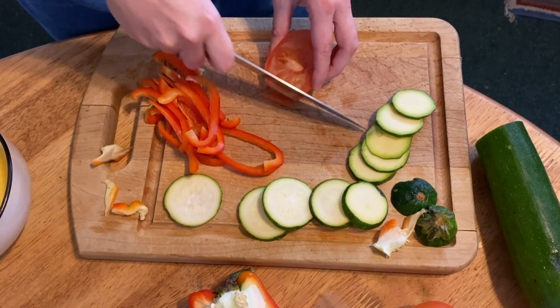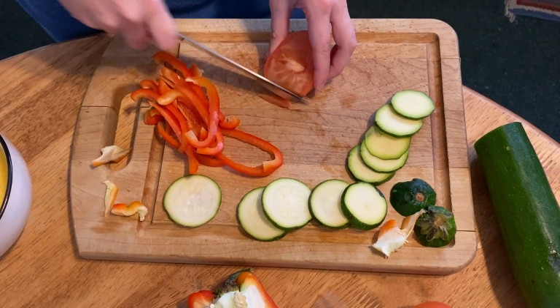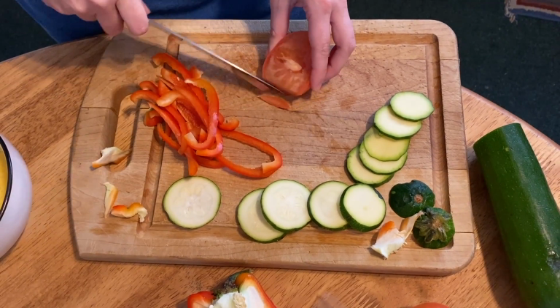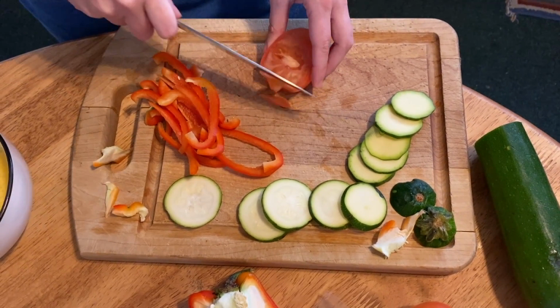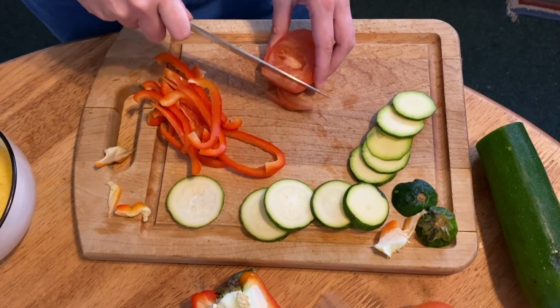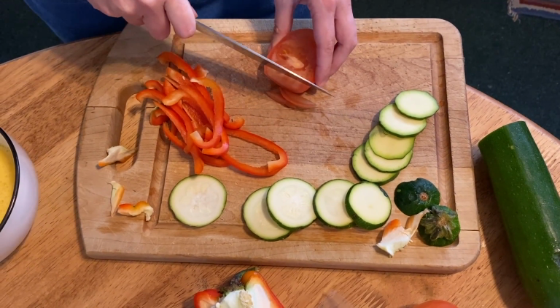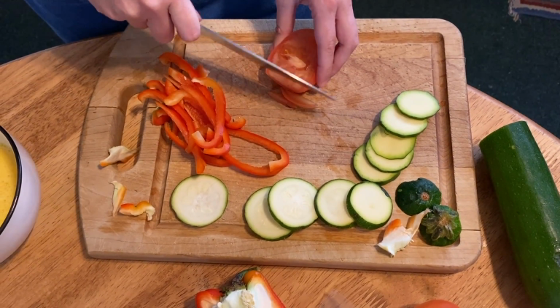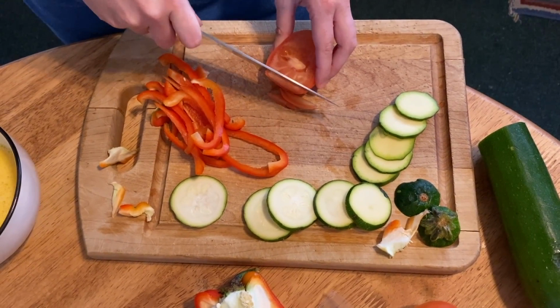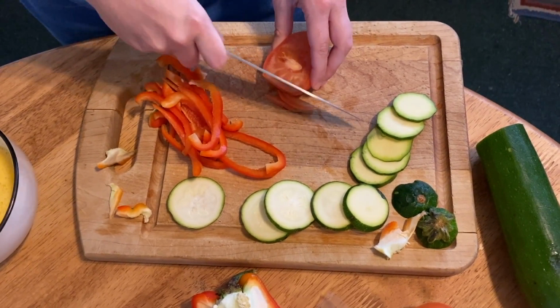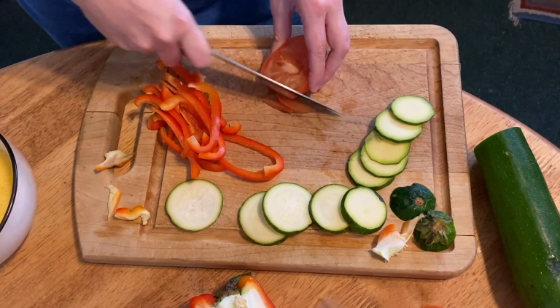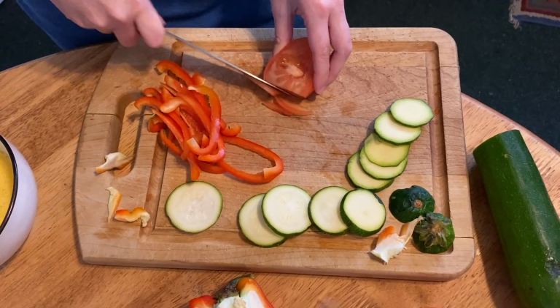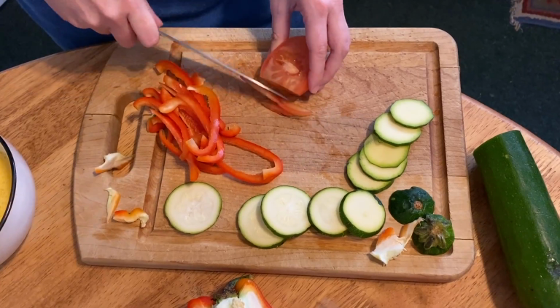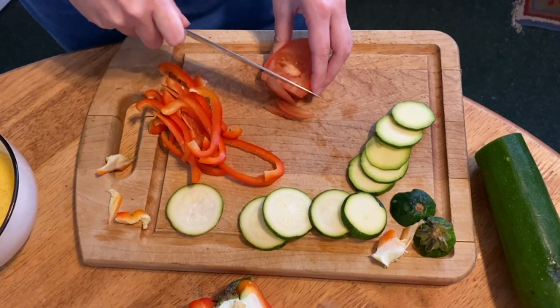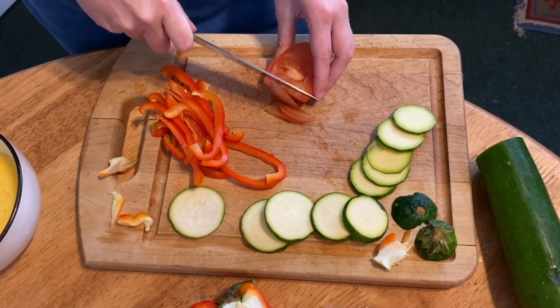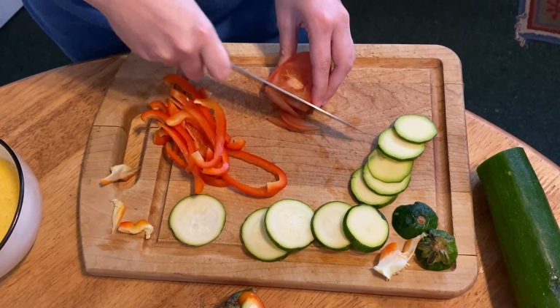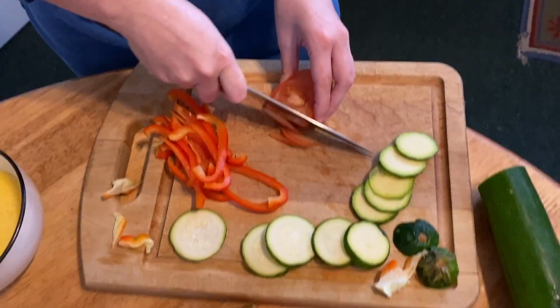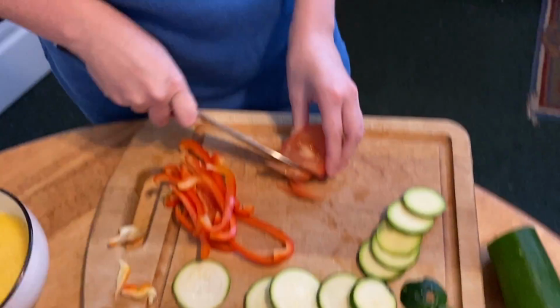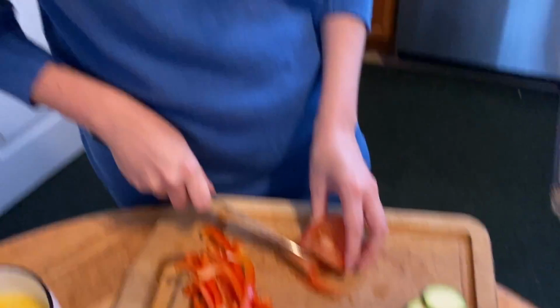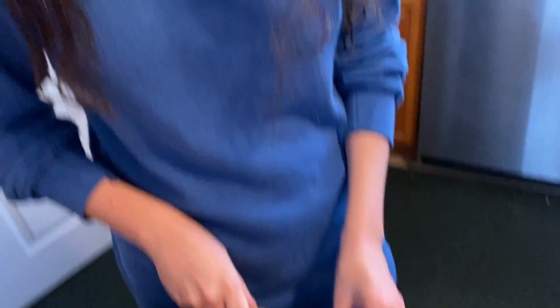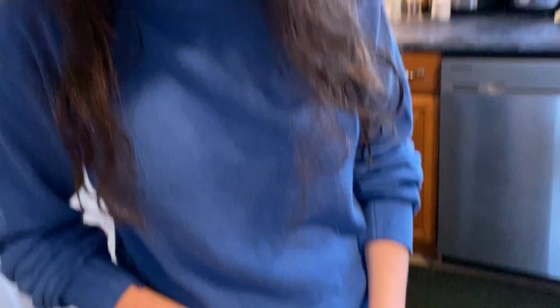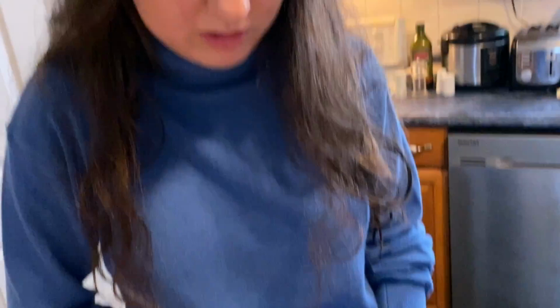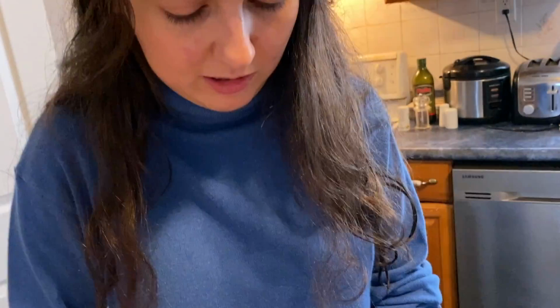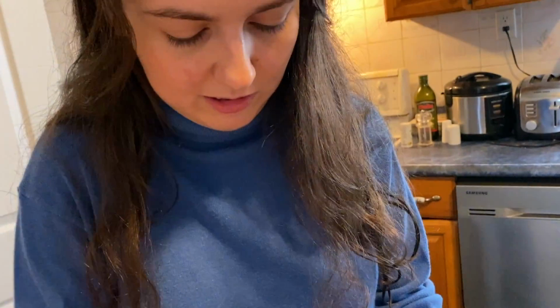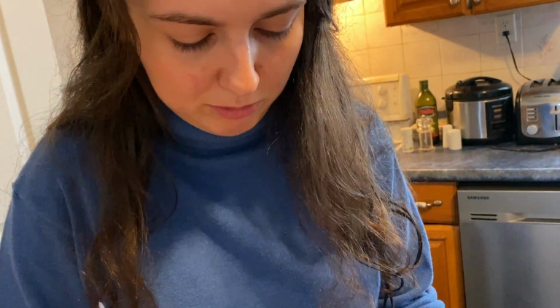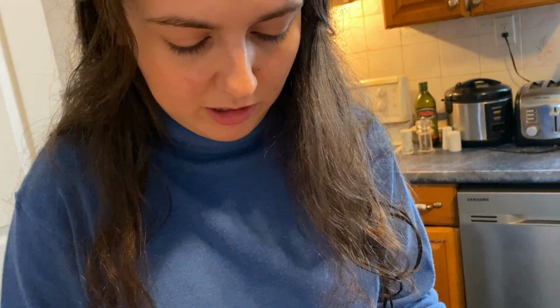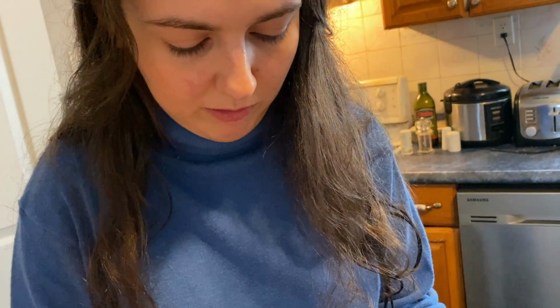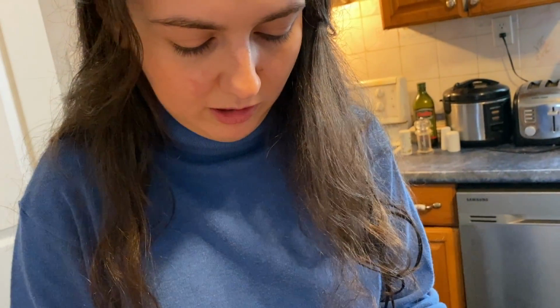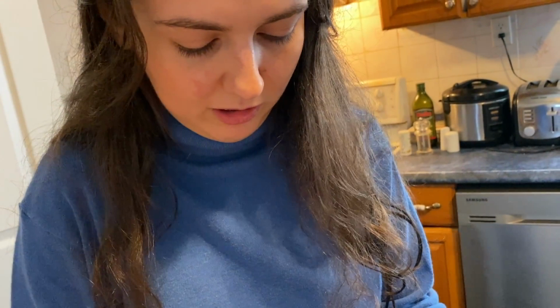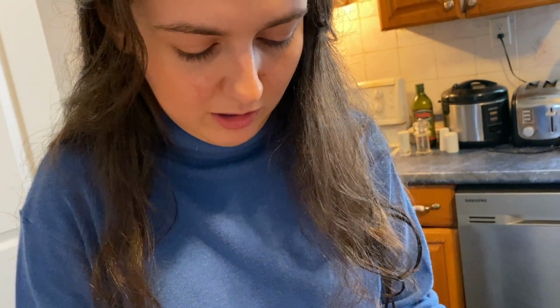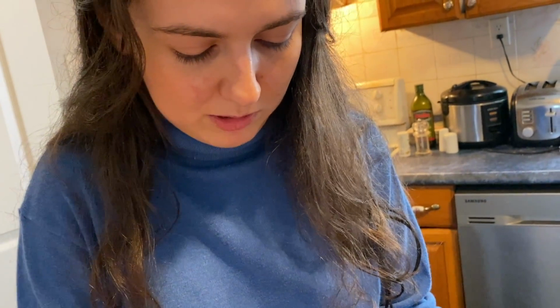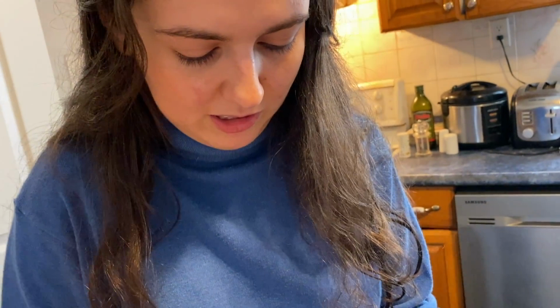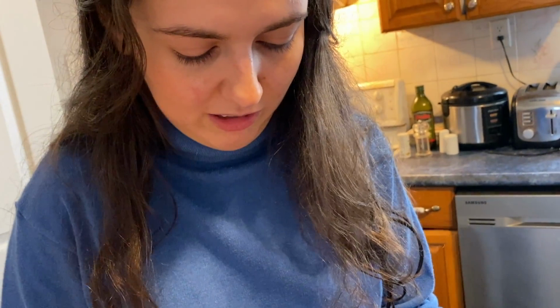I know everyone cuts it the other way, but I just find that it's less loose and slippery if I cut it upside down.